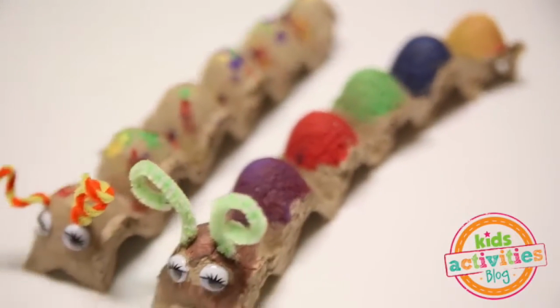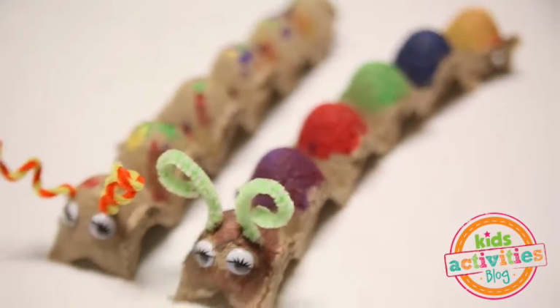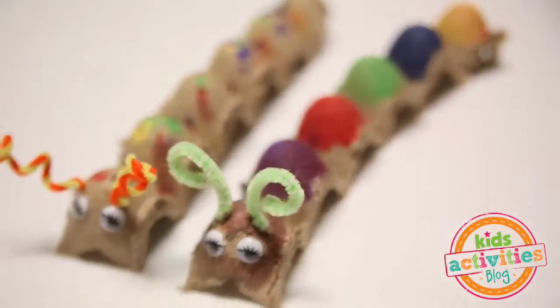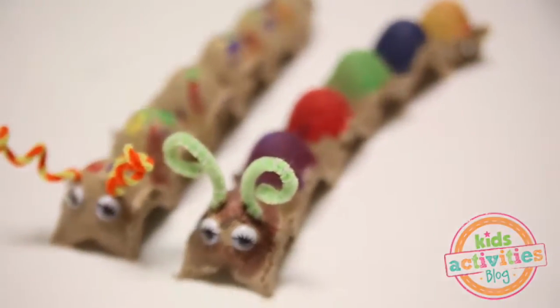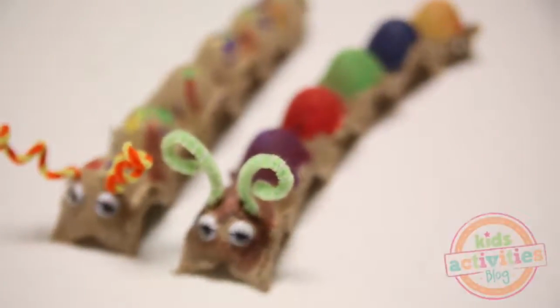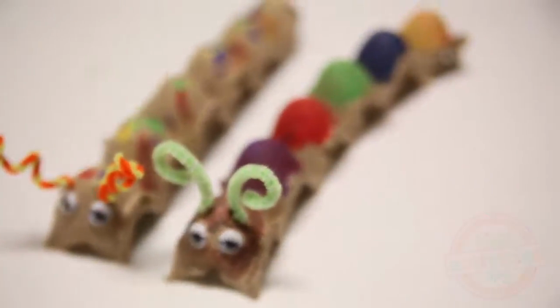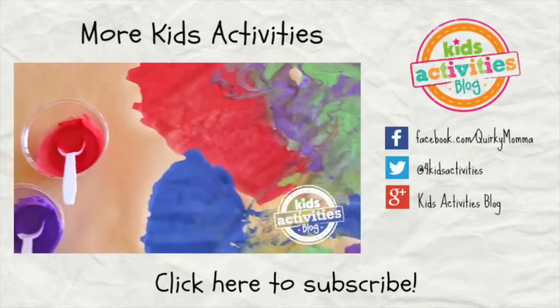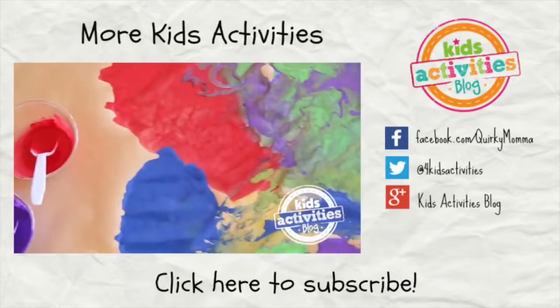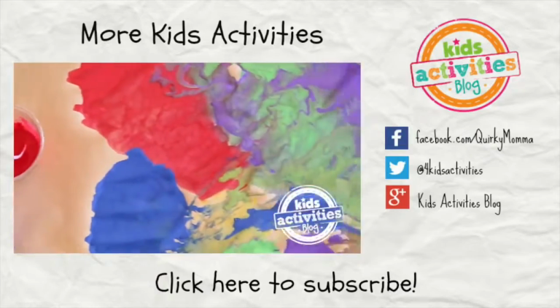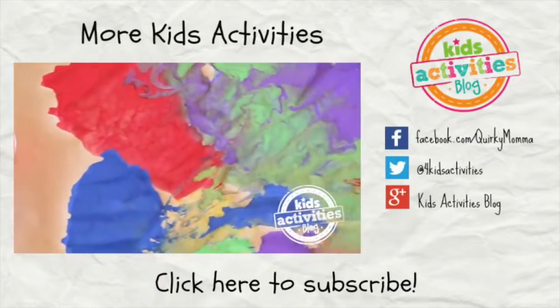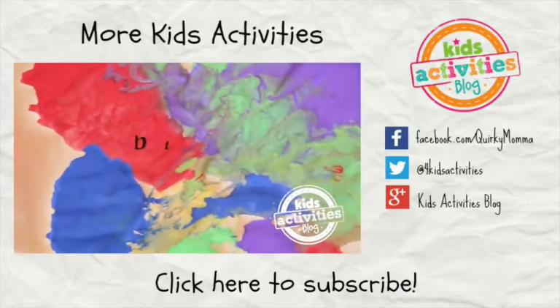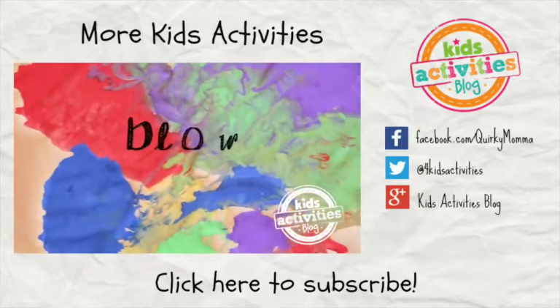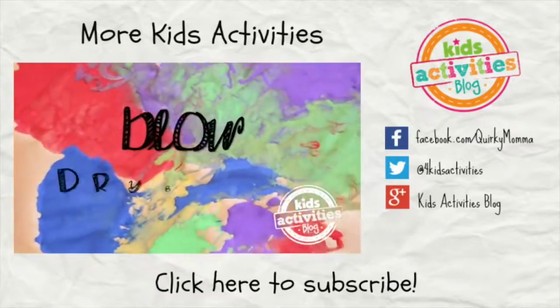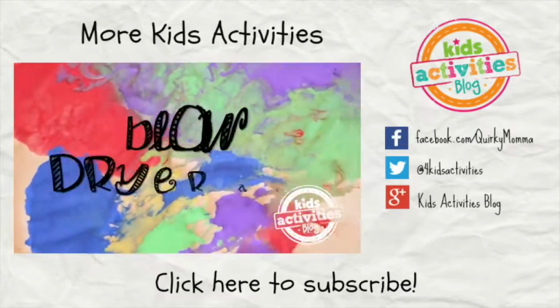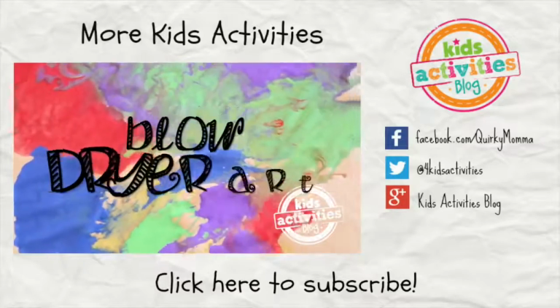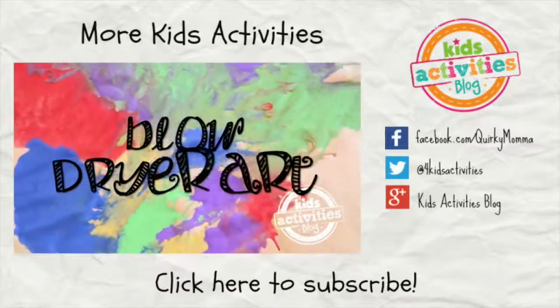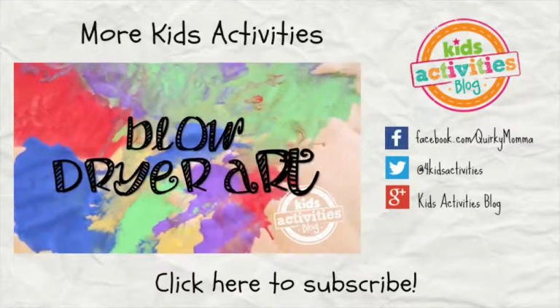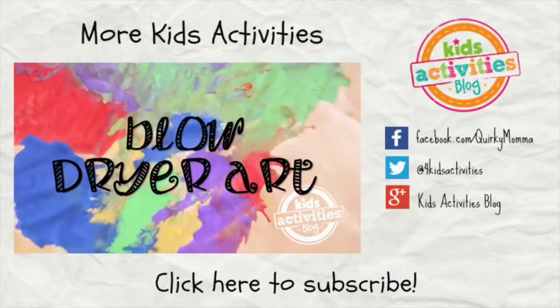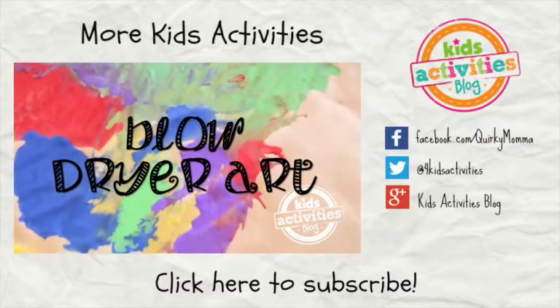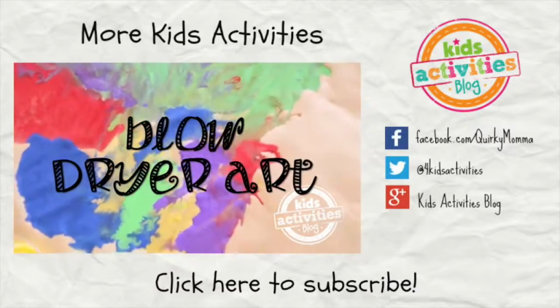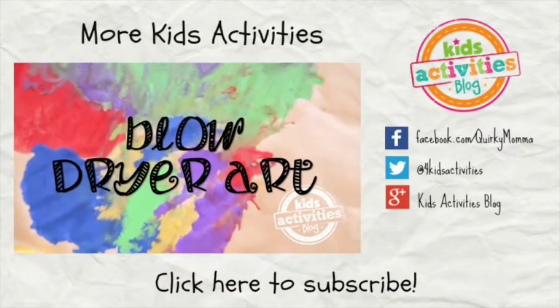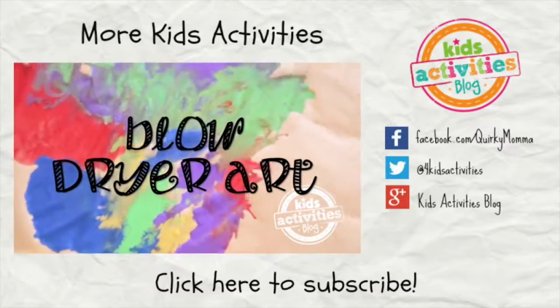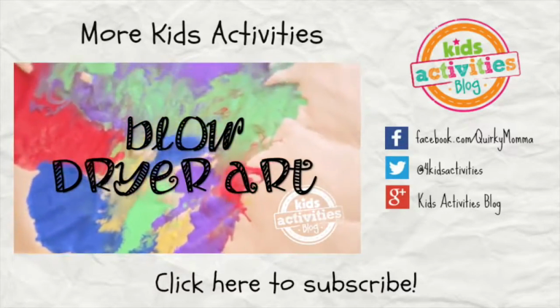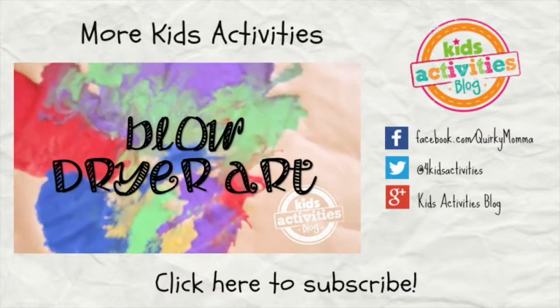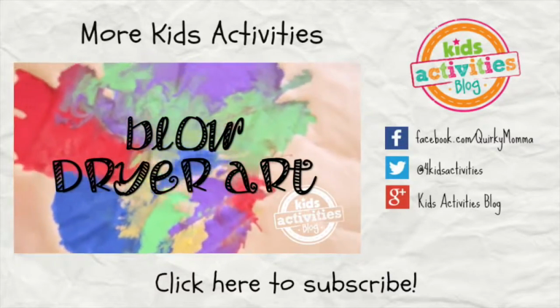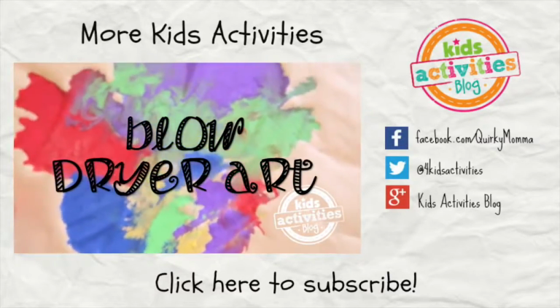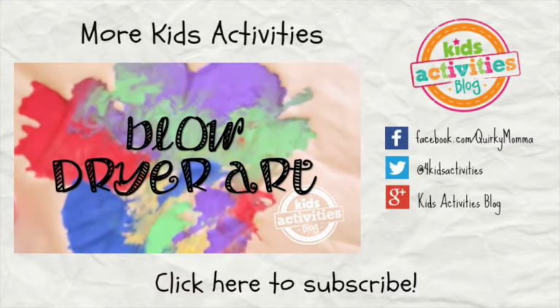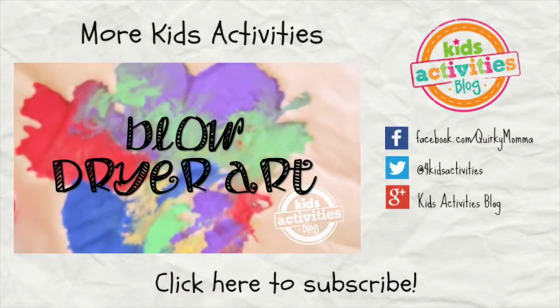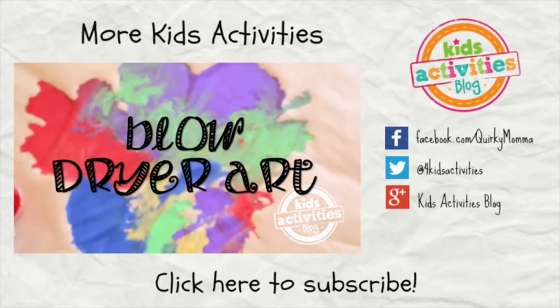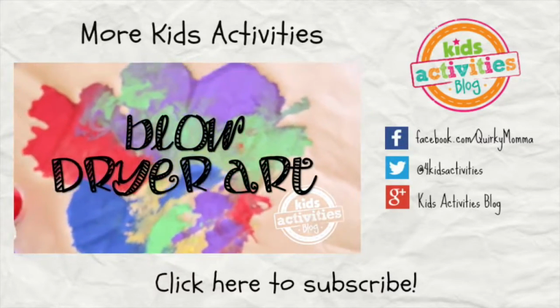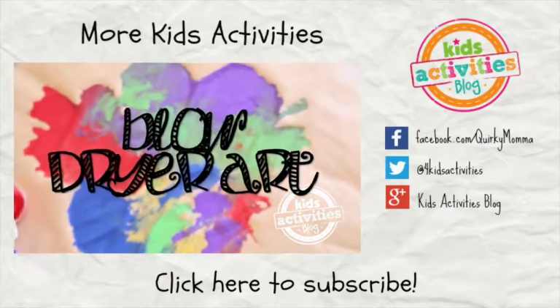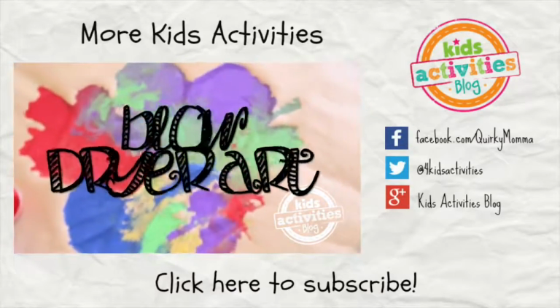Let's go to our next video! We'll see you next time.